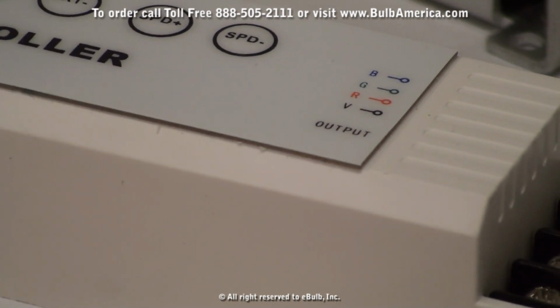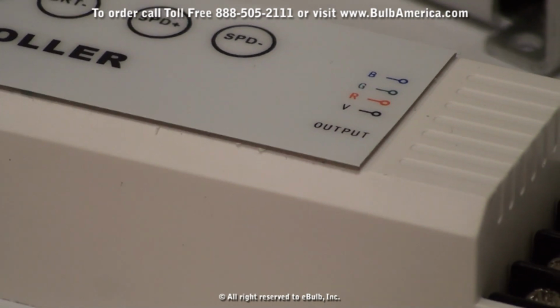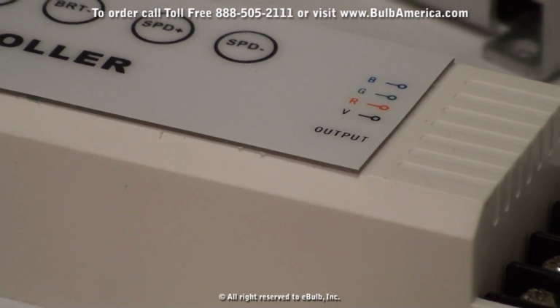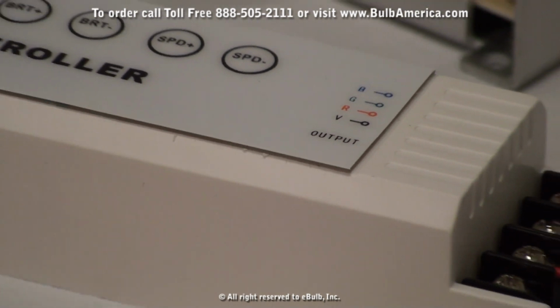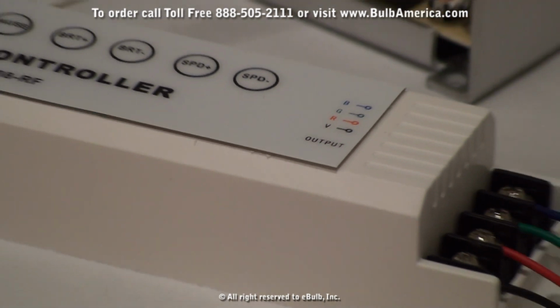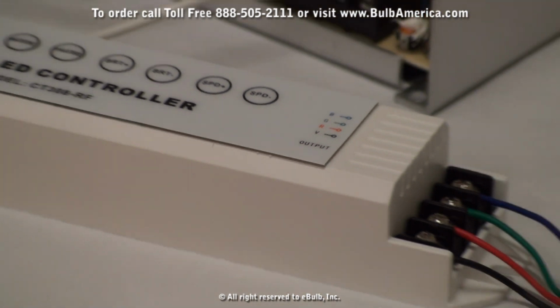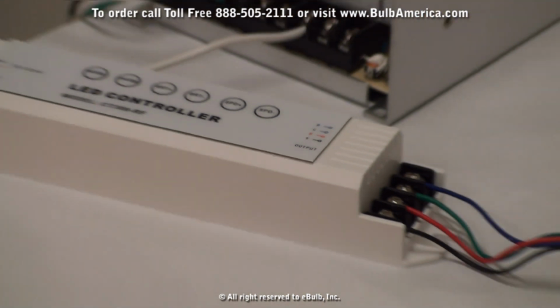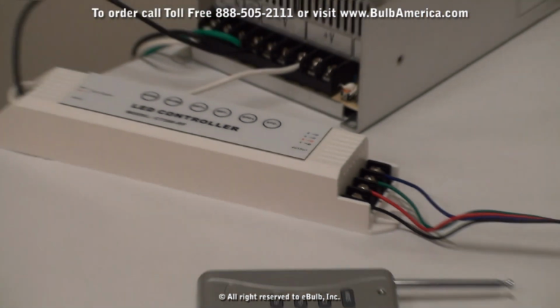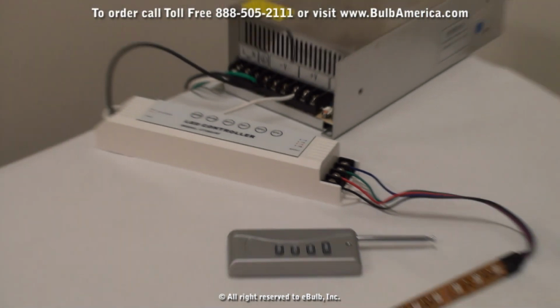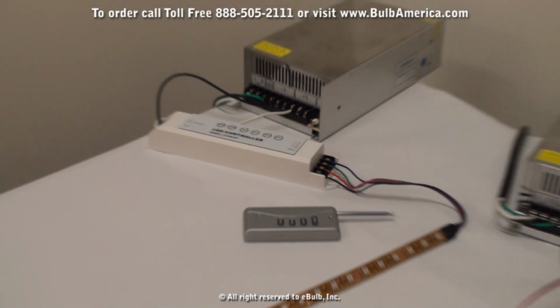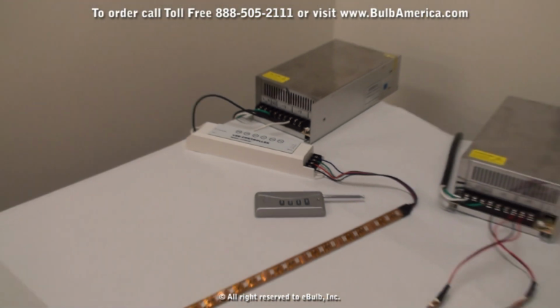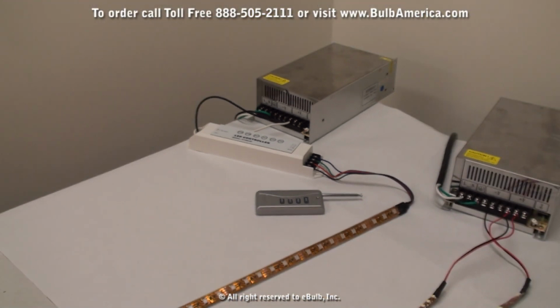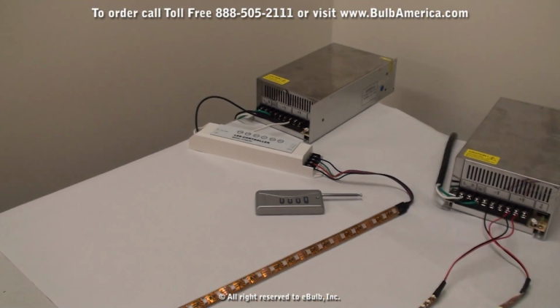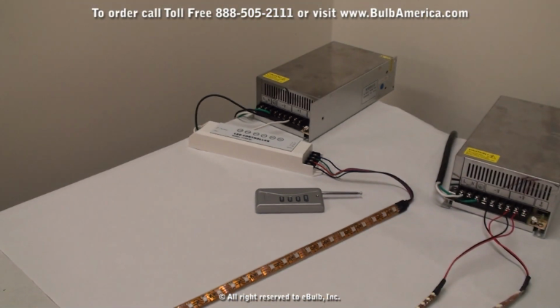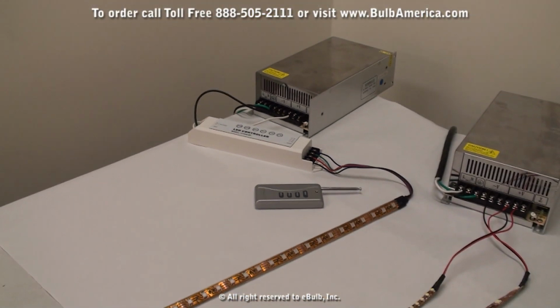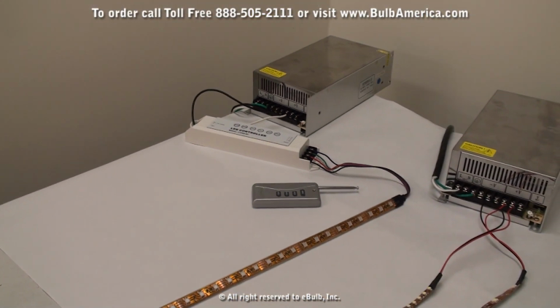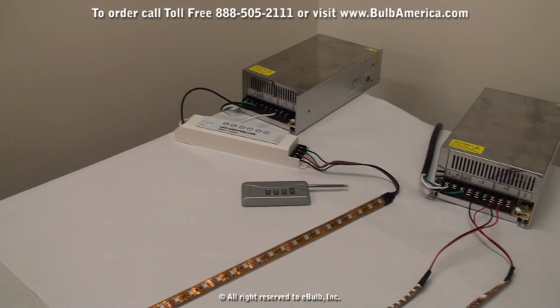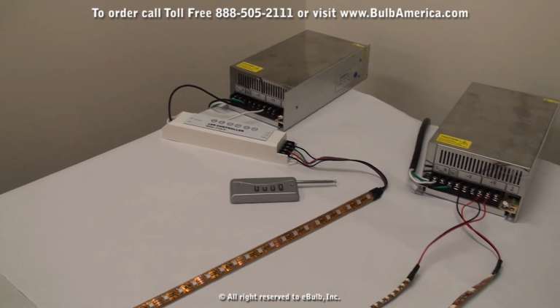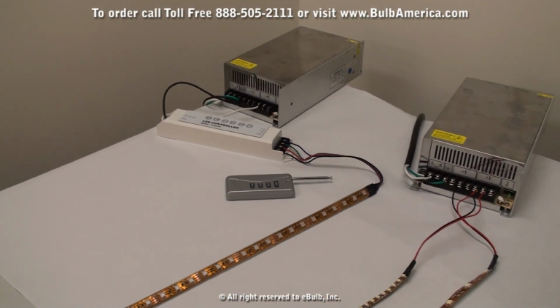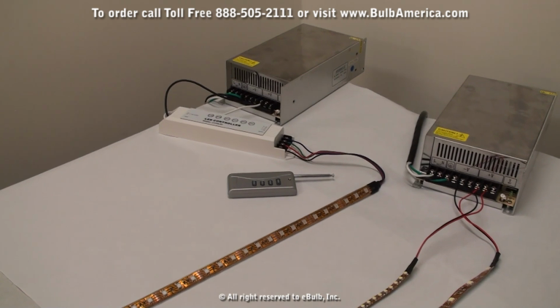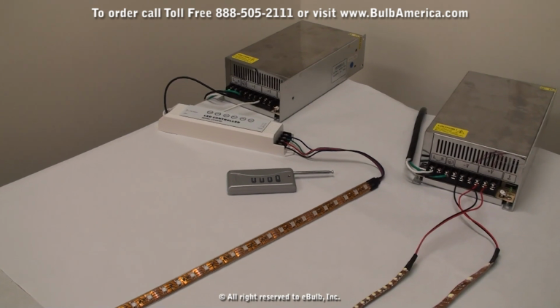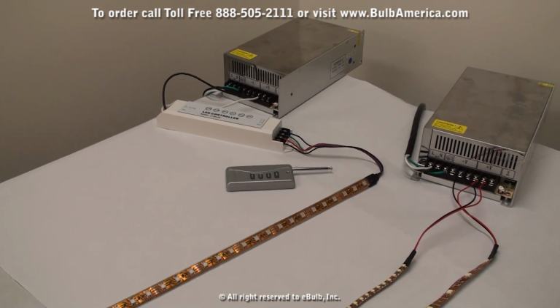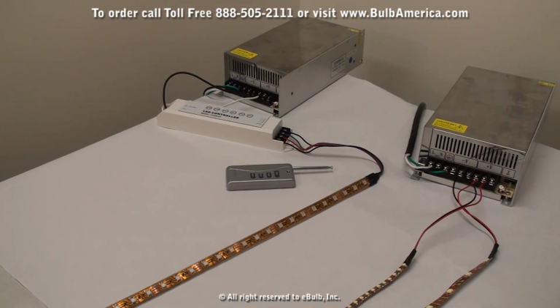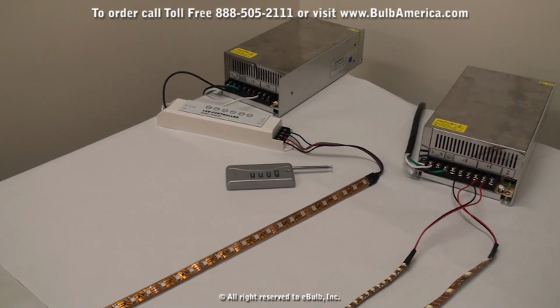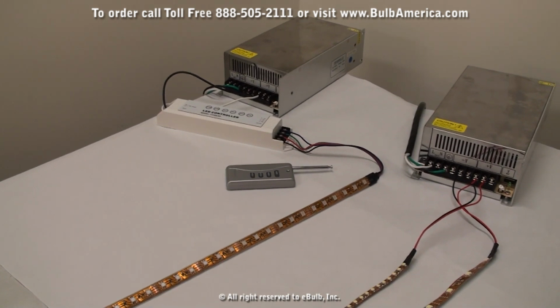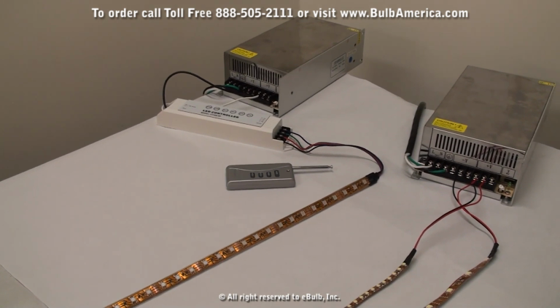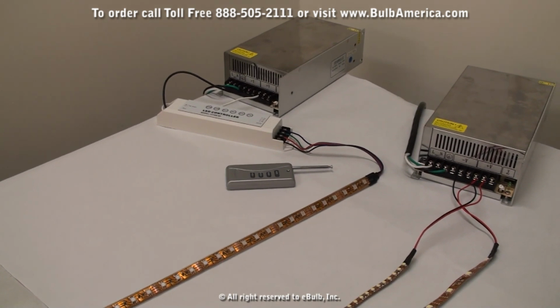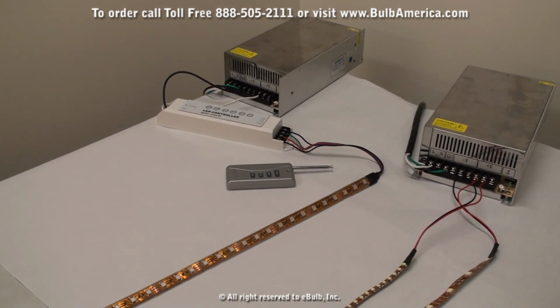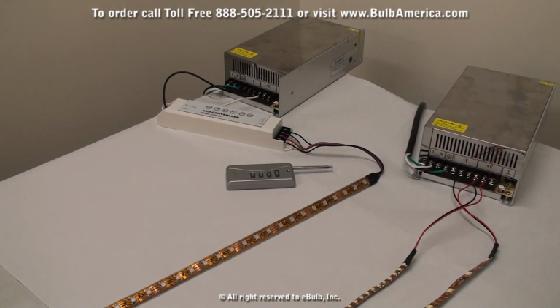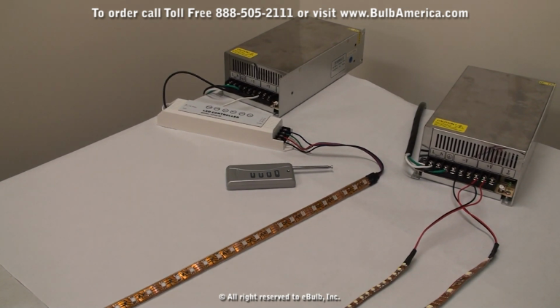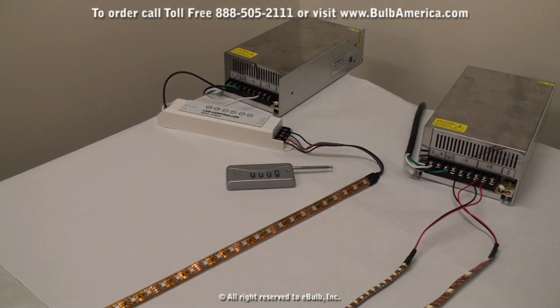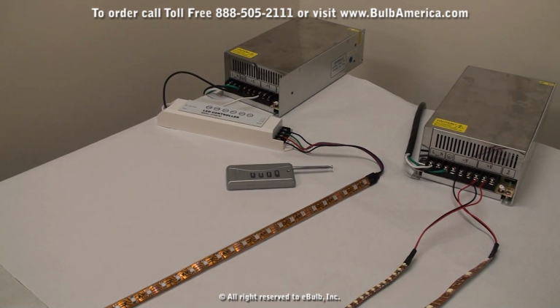Now we pan back, turn on the LED light strips, and we are all set to go.